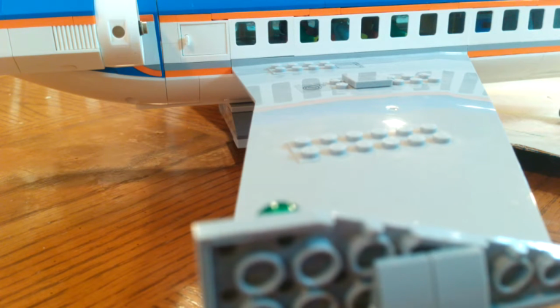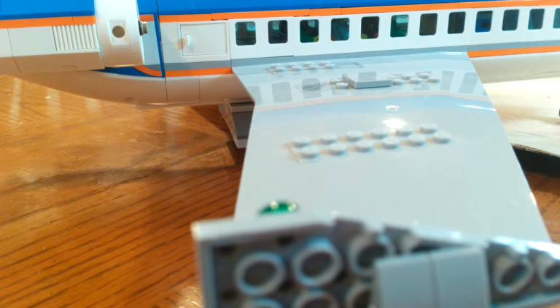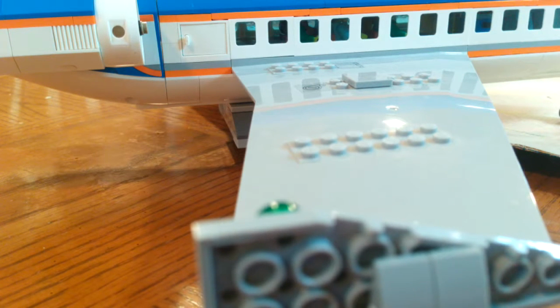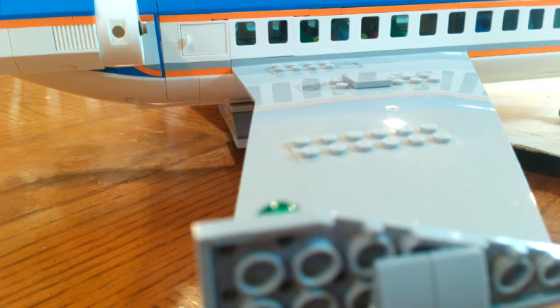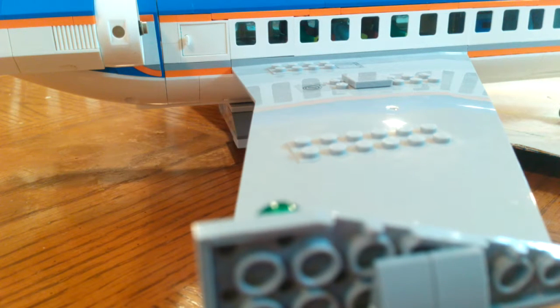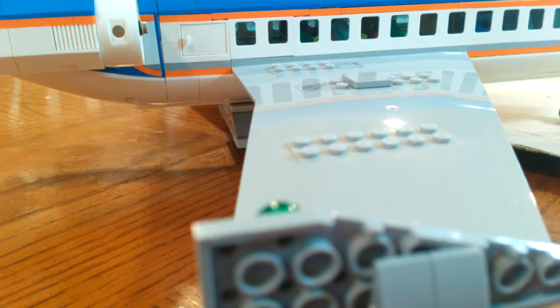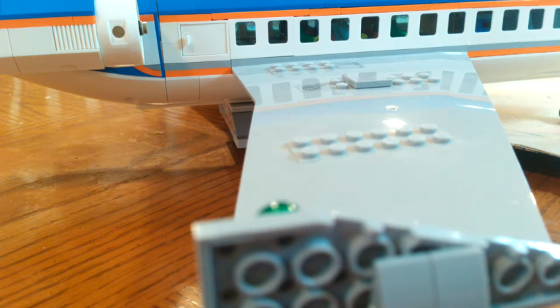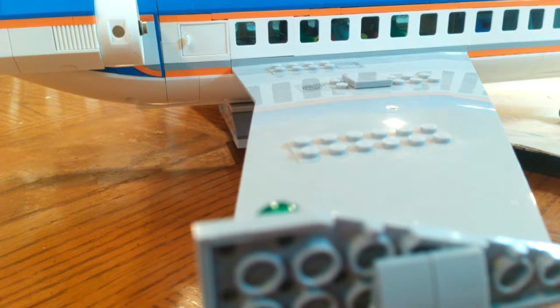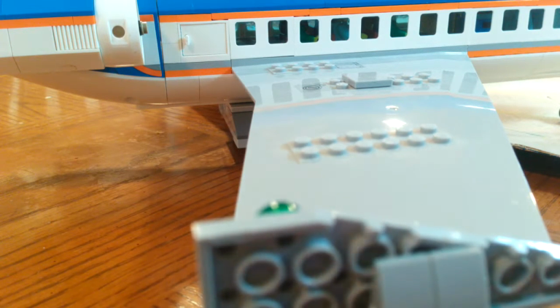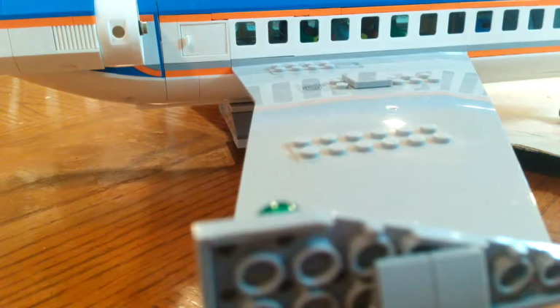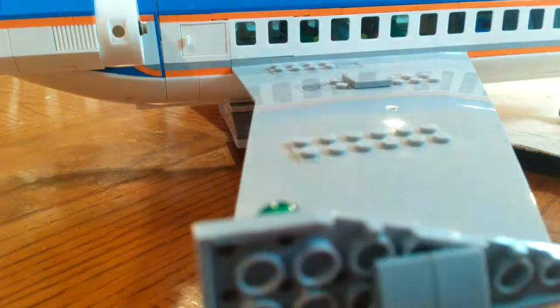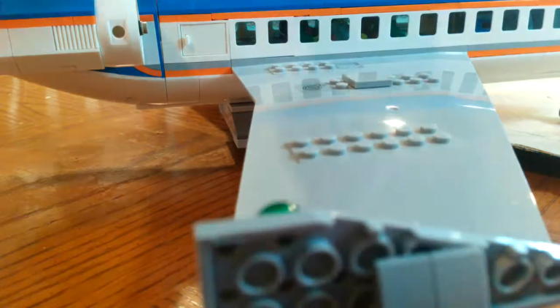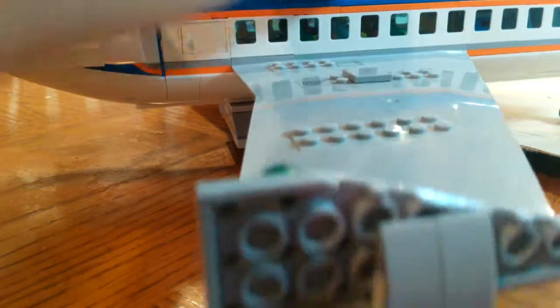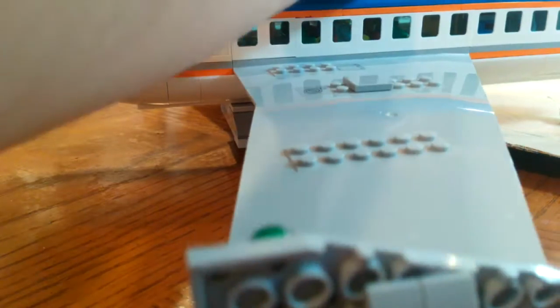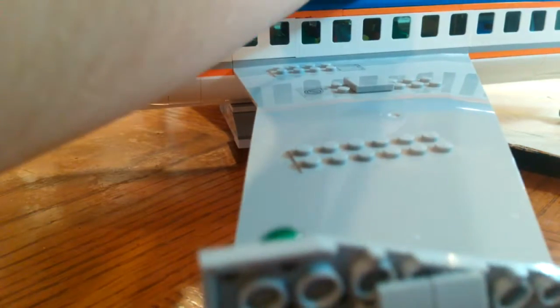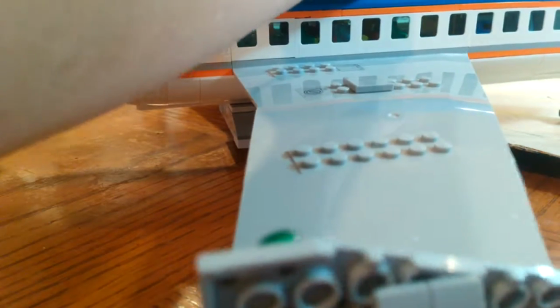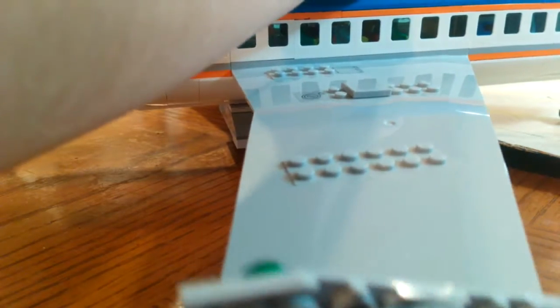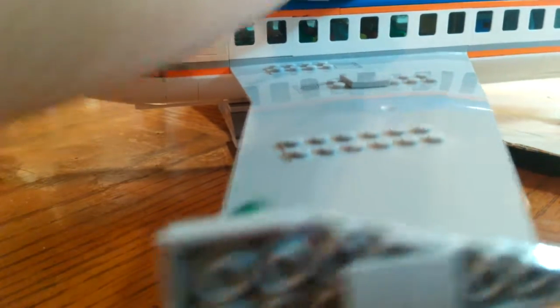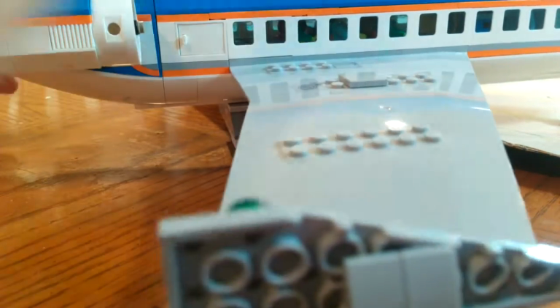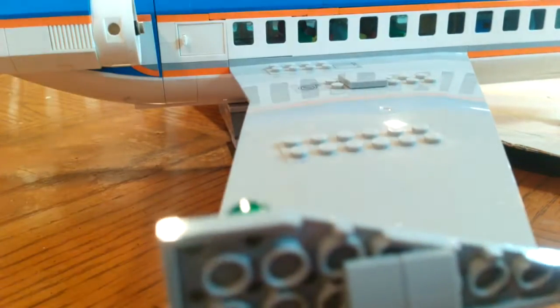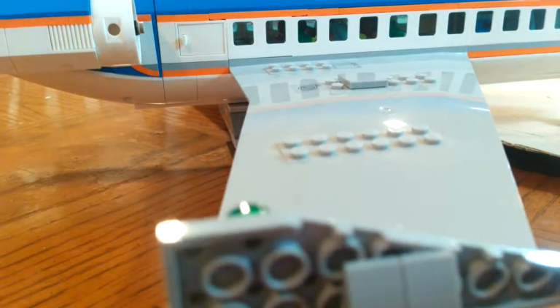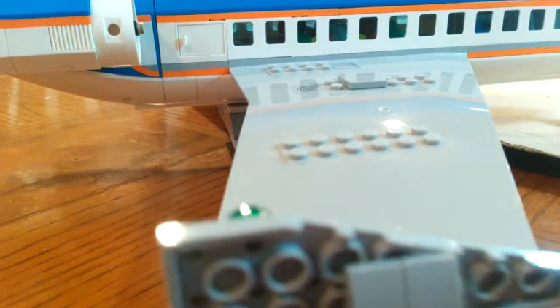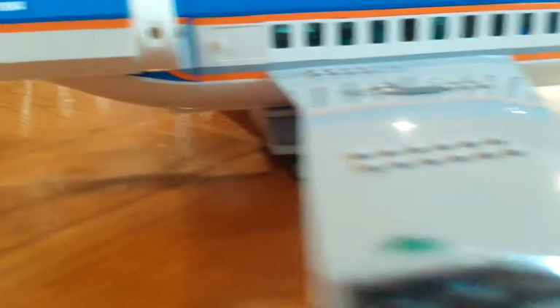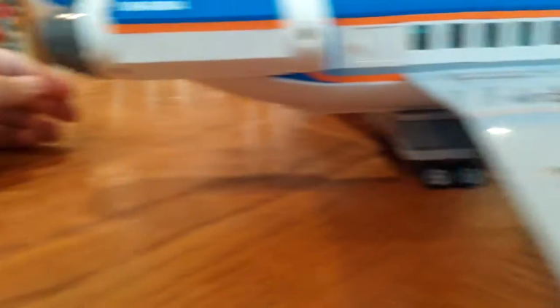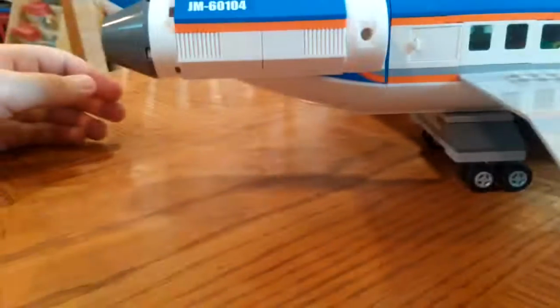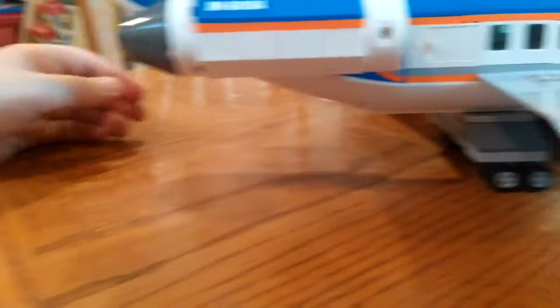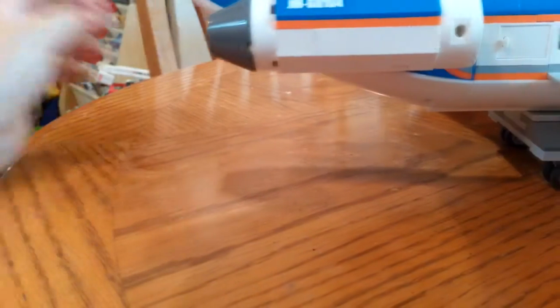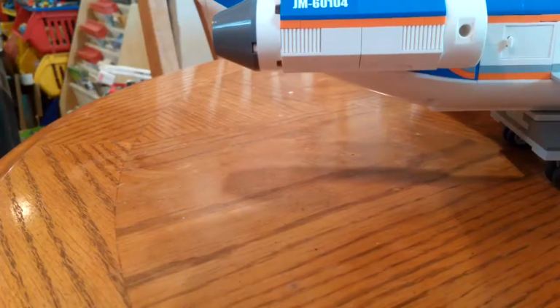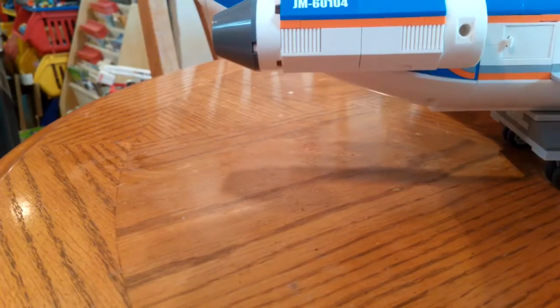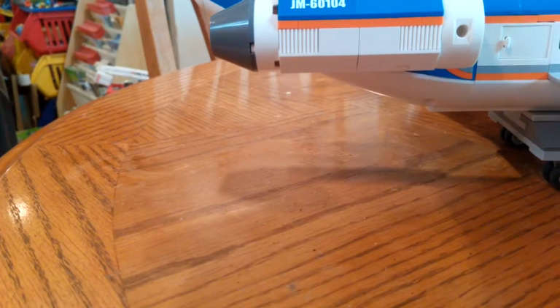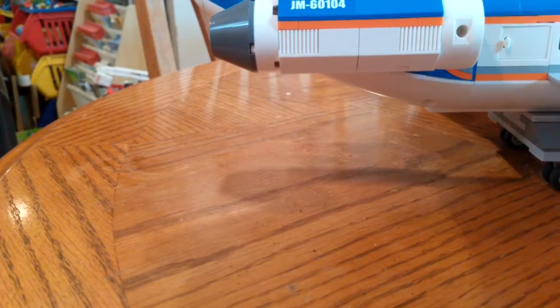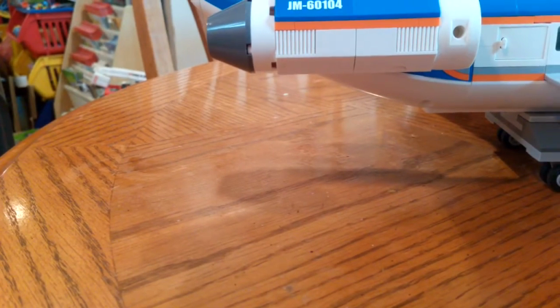Jacob had this before me. He said it was a commercial airplane — it's set number 60104.